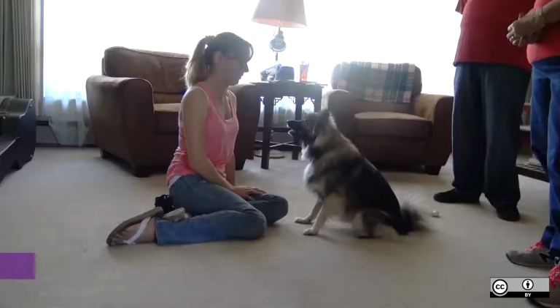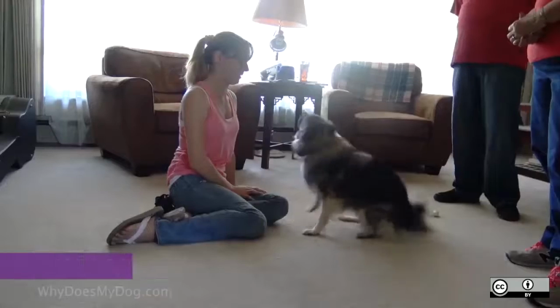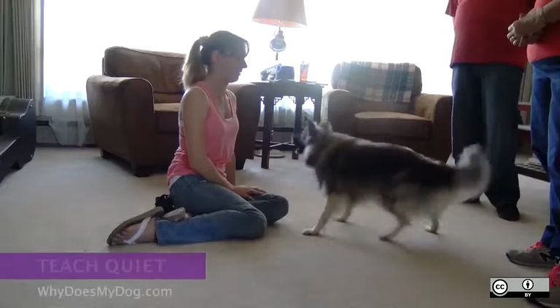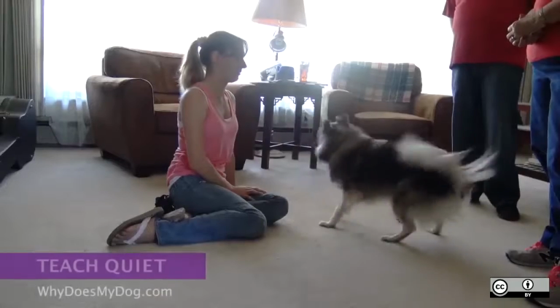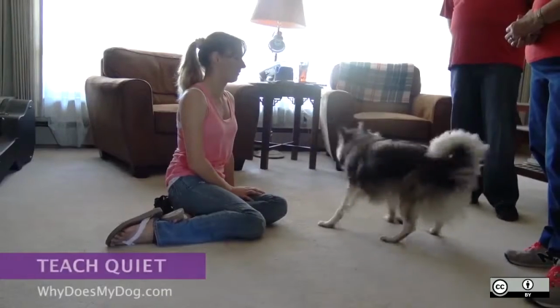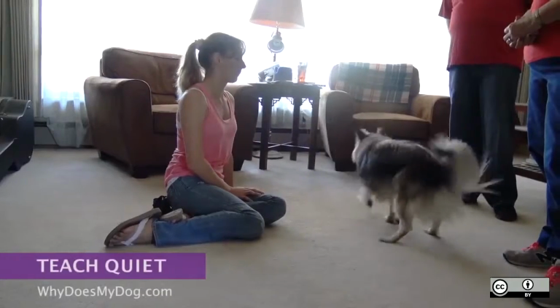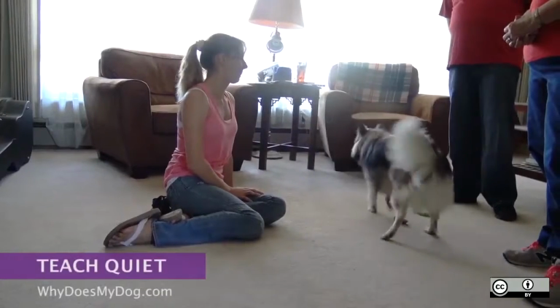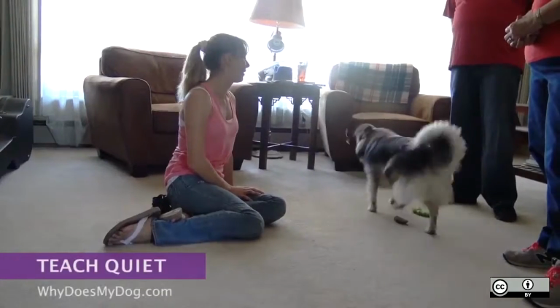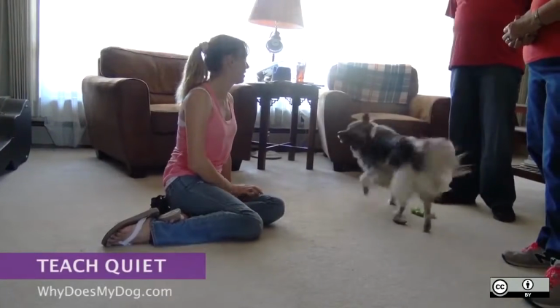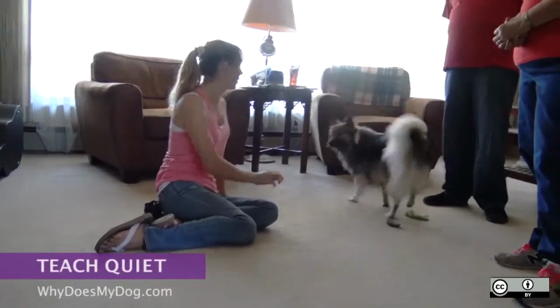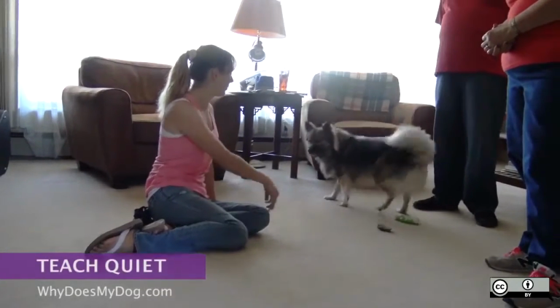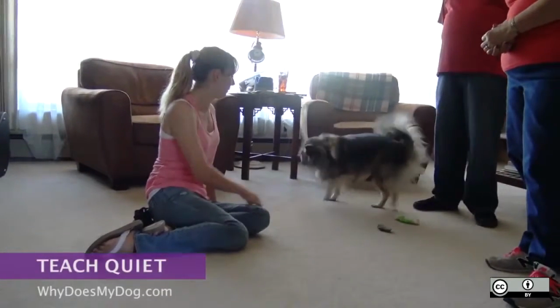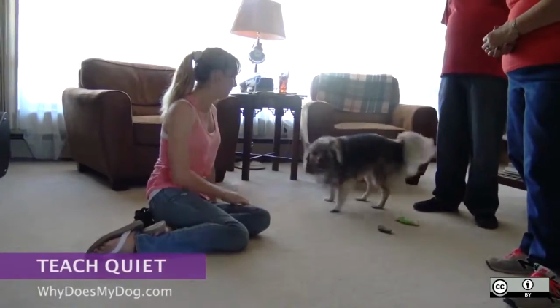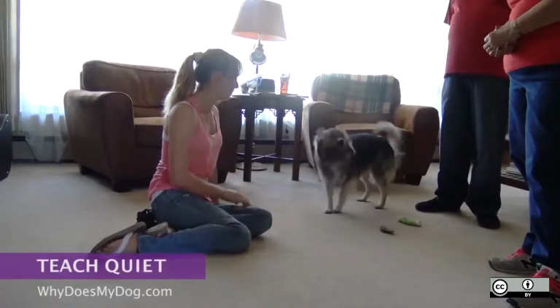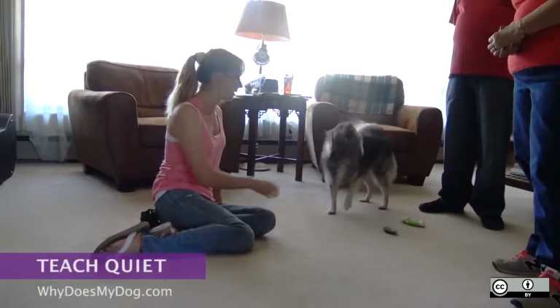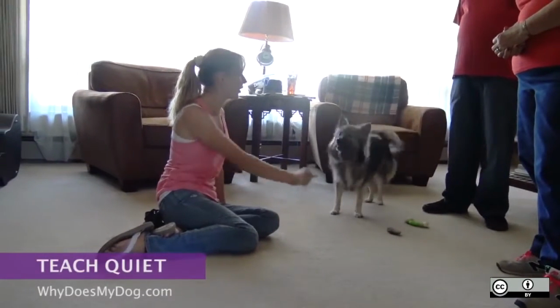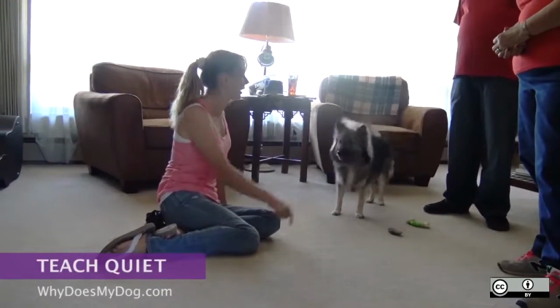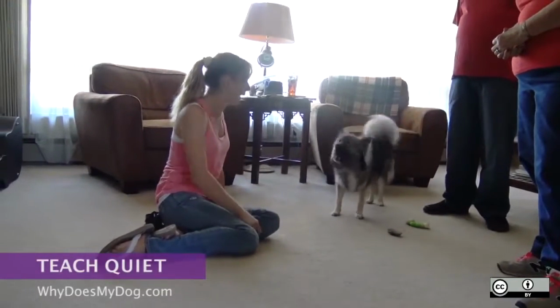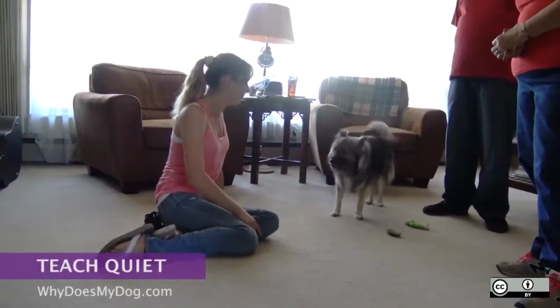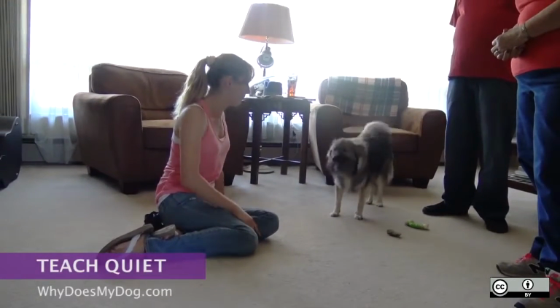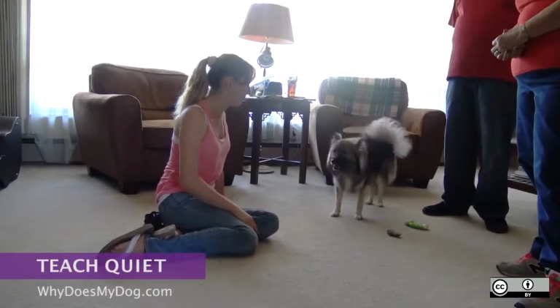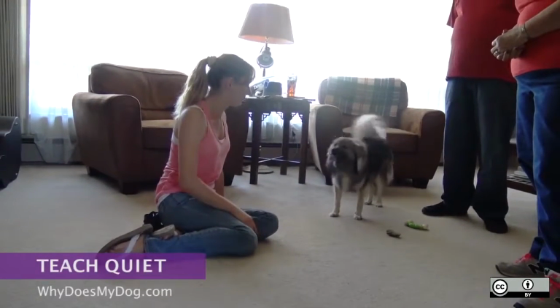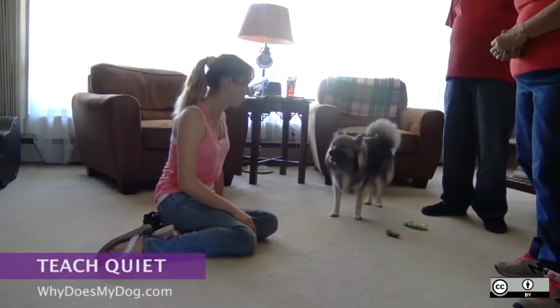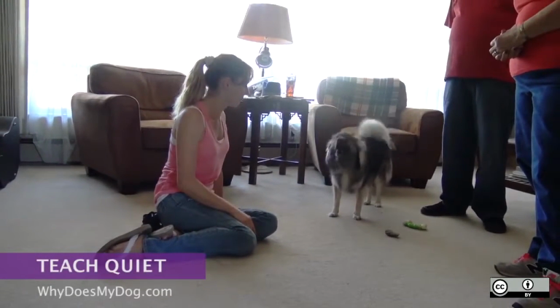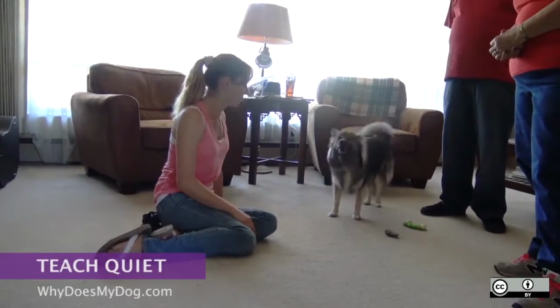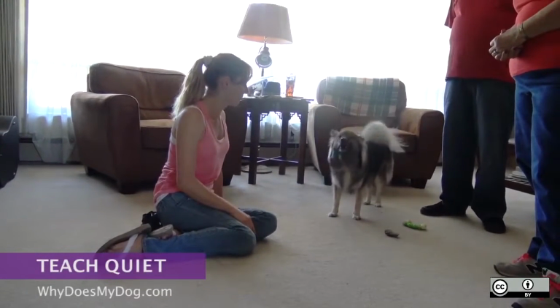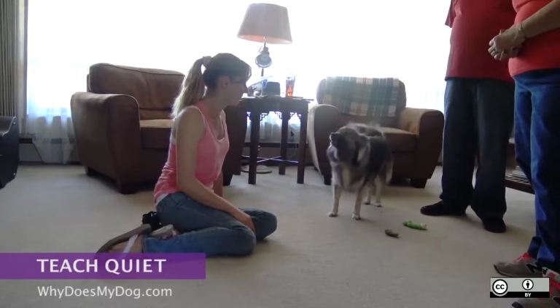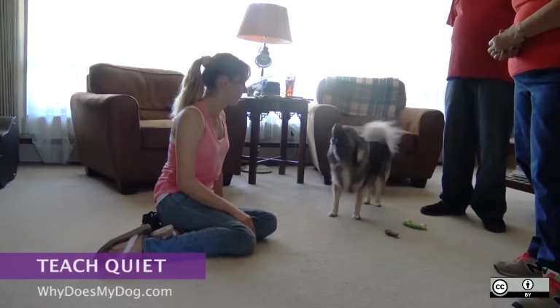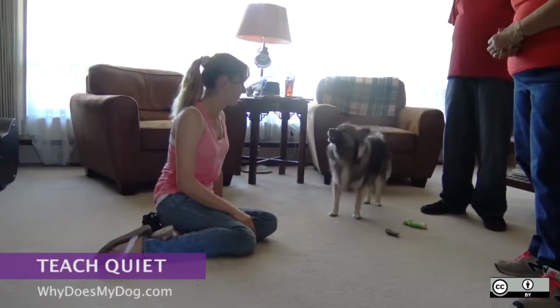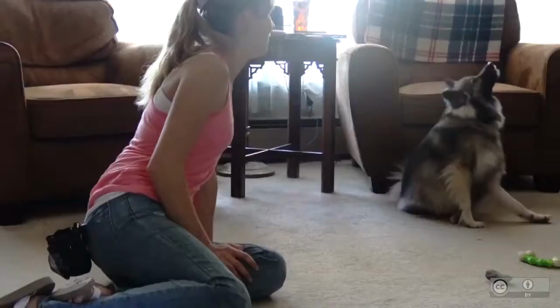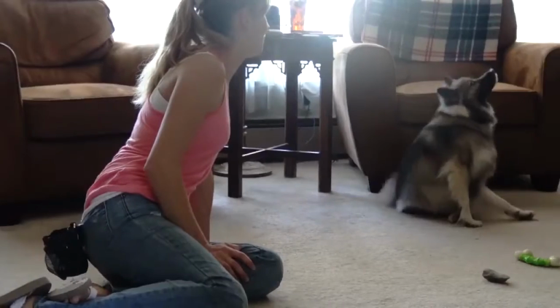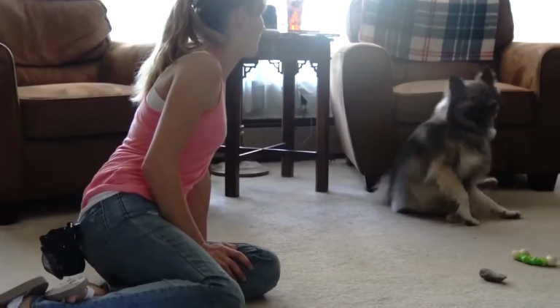Get your dog to start barking. You can ring the doorbell, knock on the door, or bark at your dog.